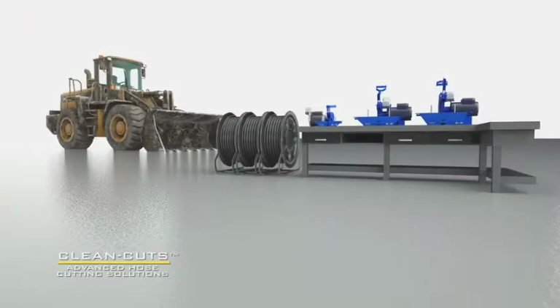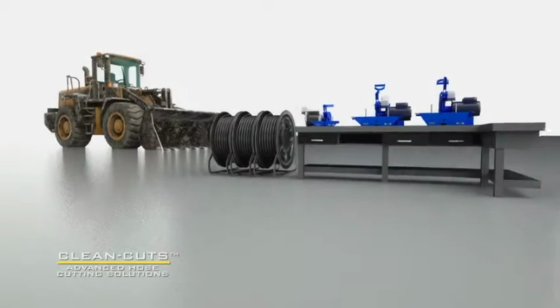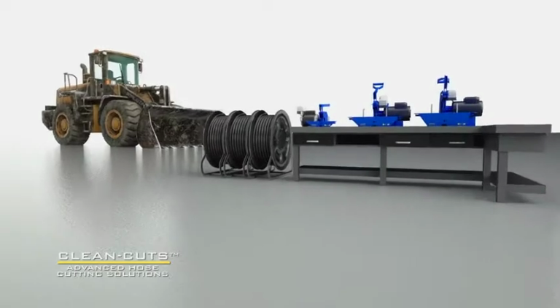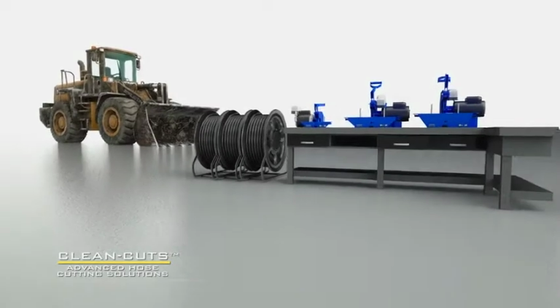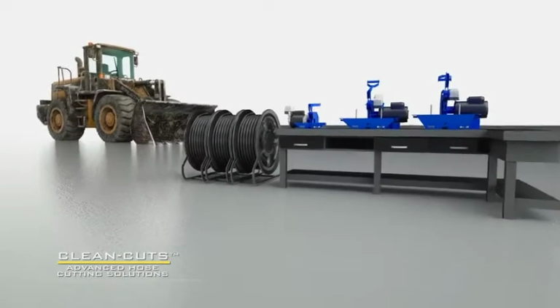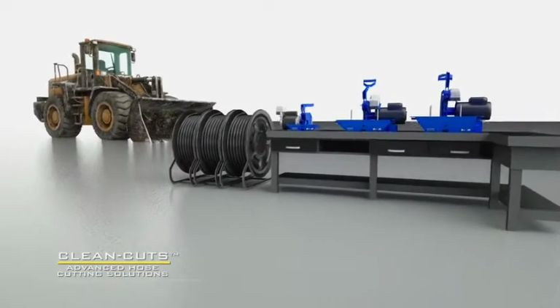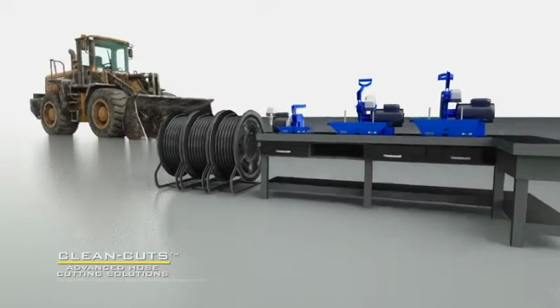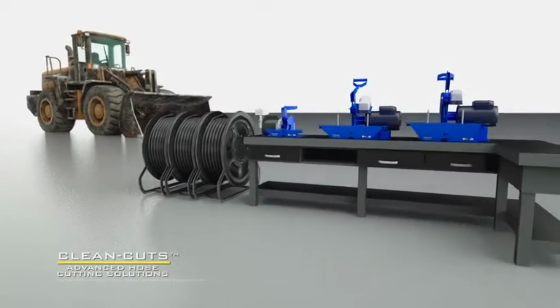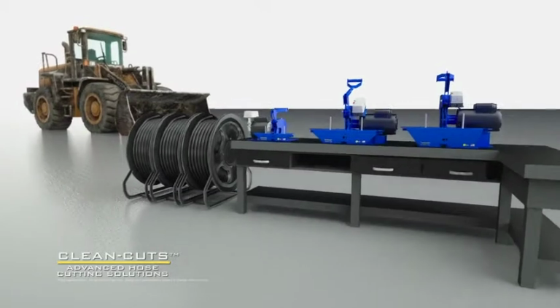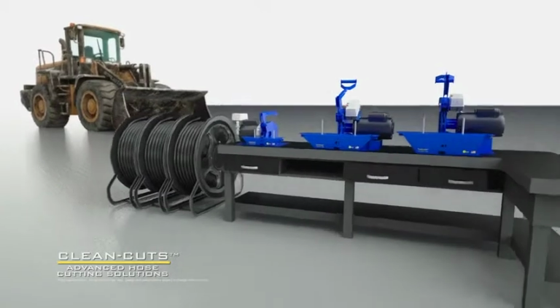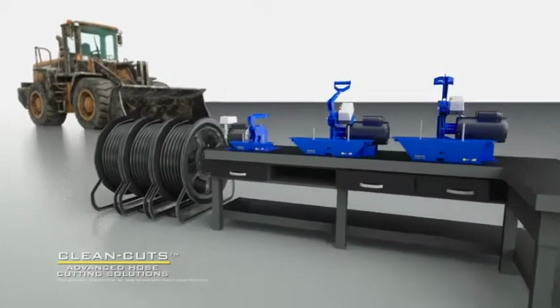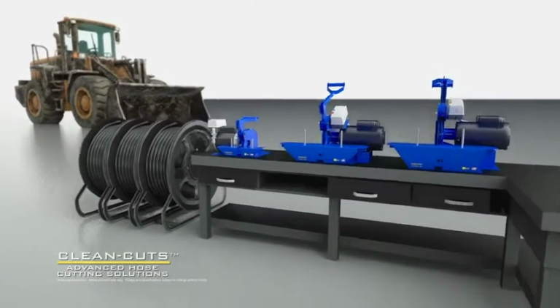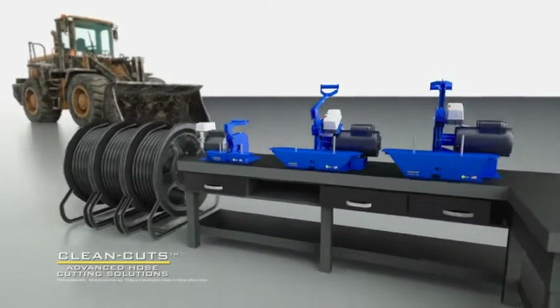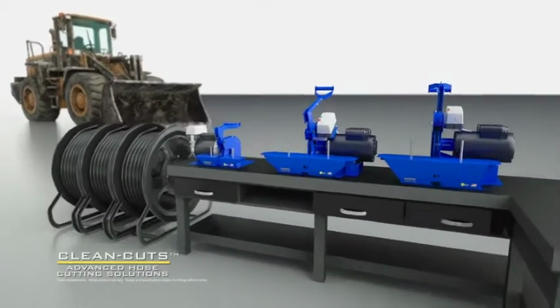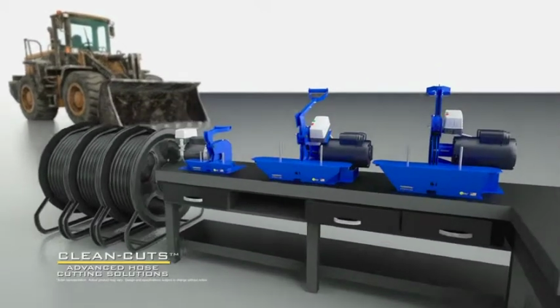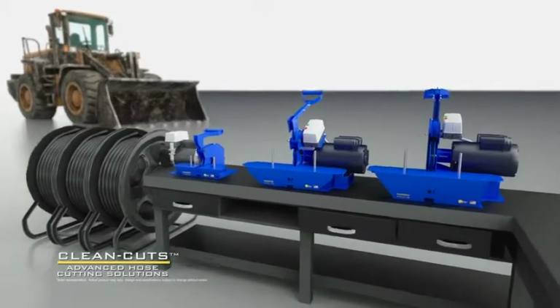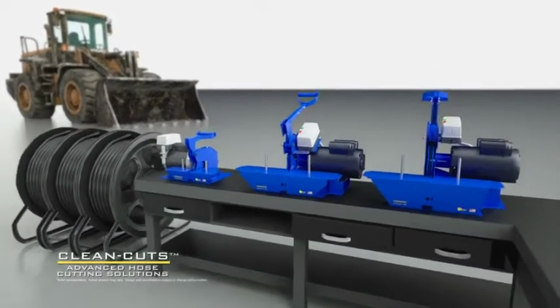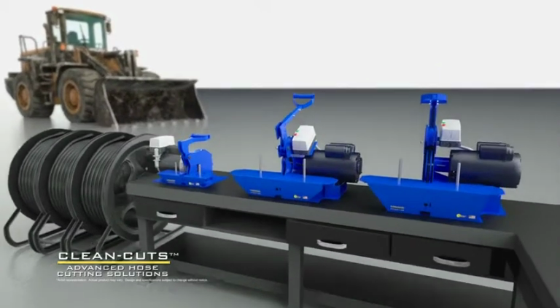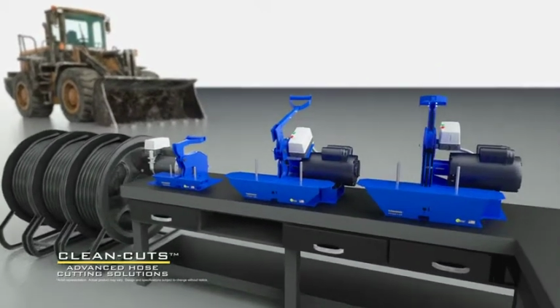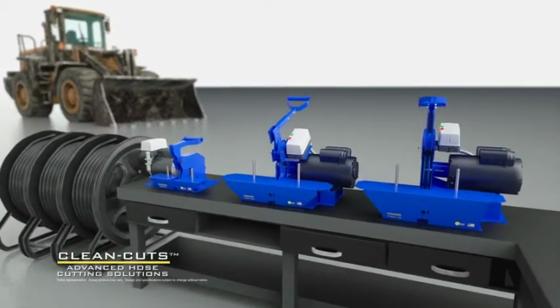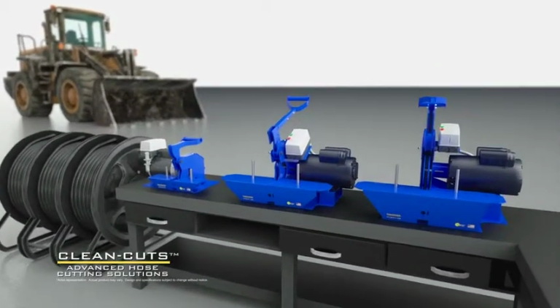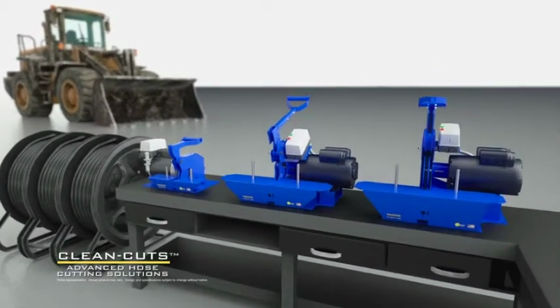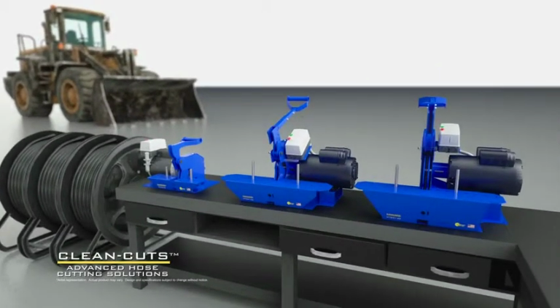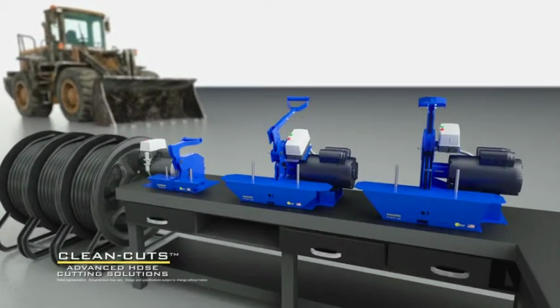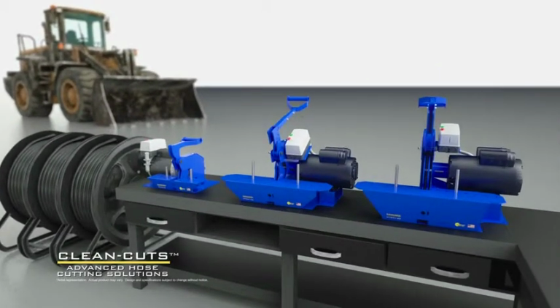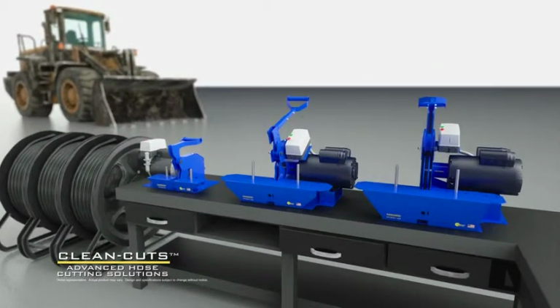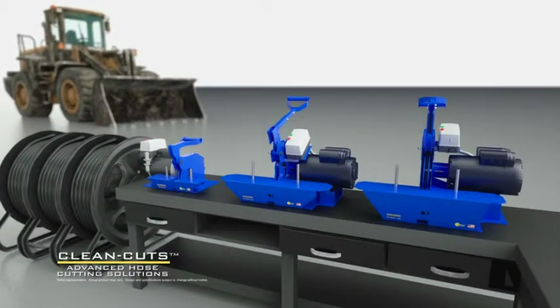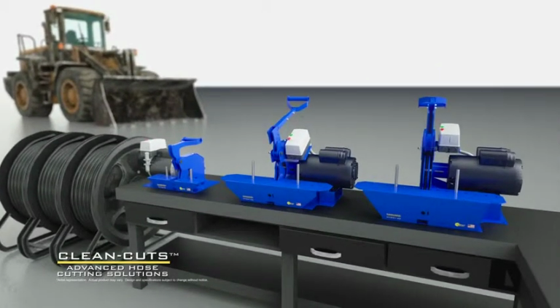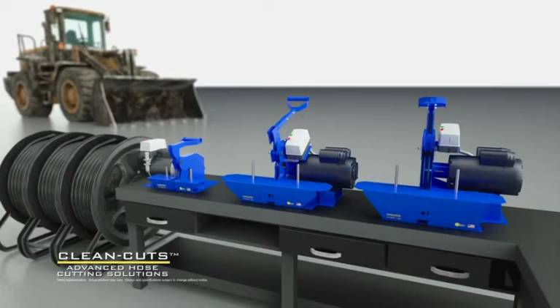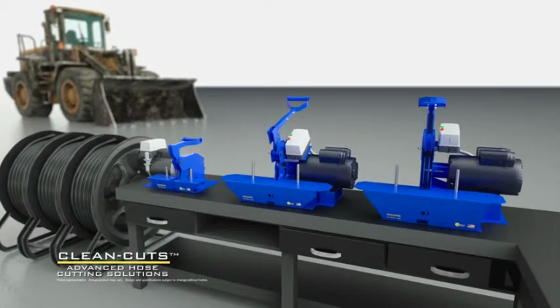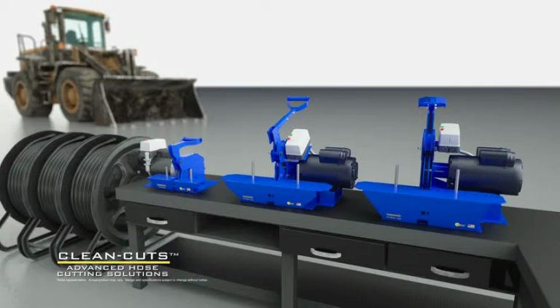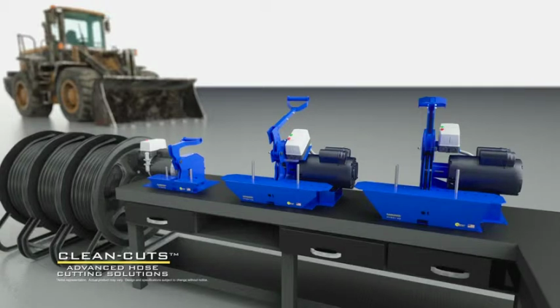Clean Cut saws are available in single and three-phase power. Let's take a look at our three available Clean Cut bench-mount saws.